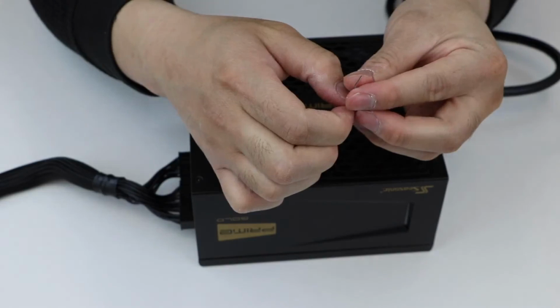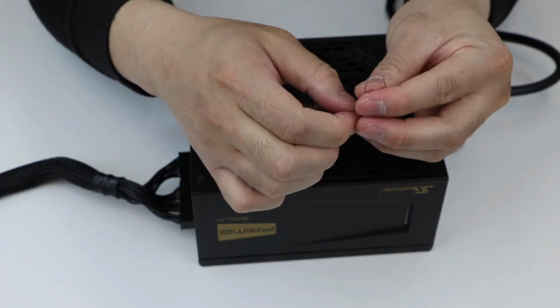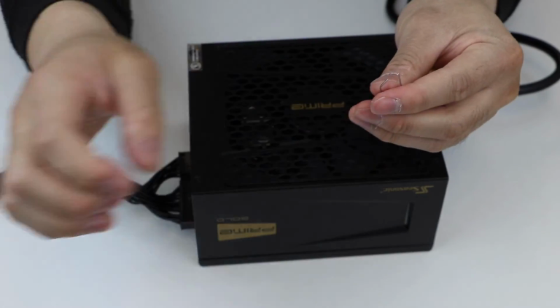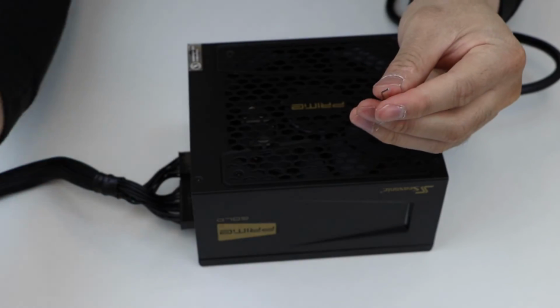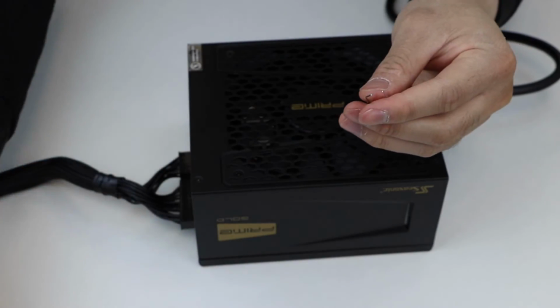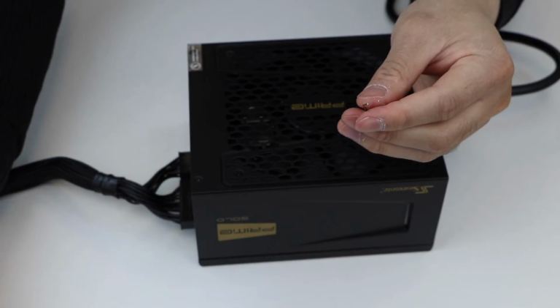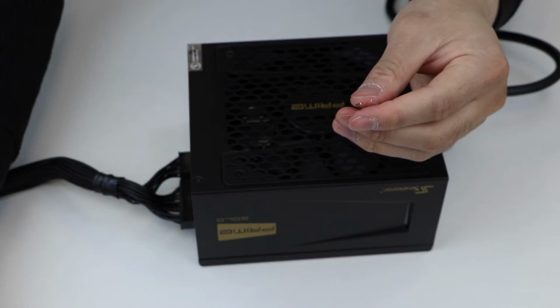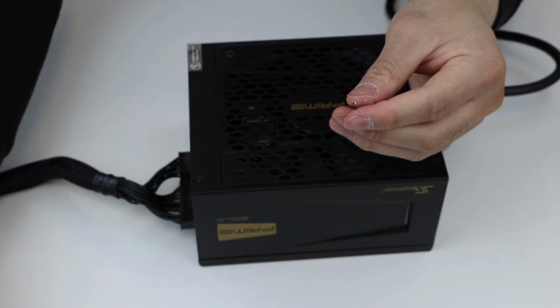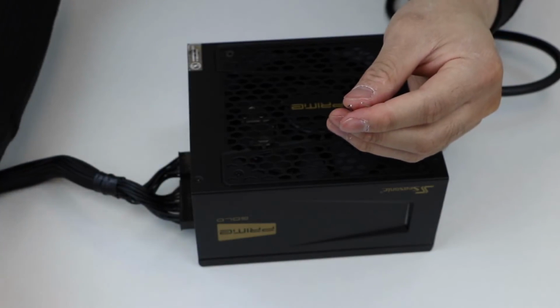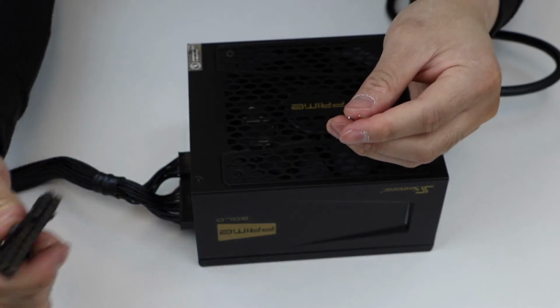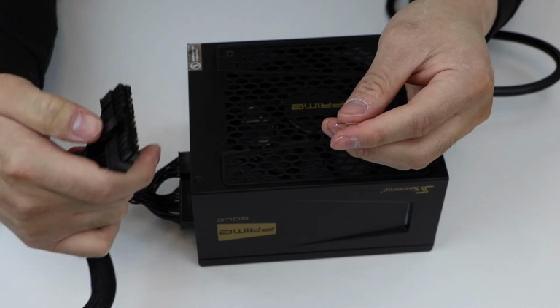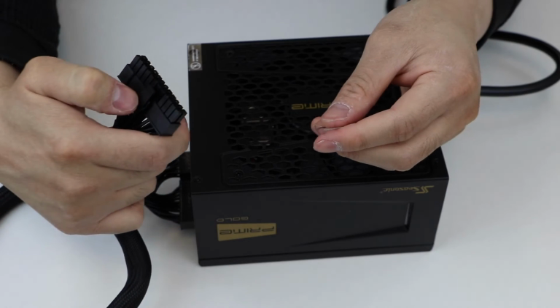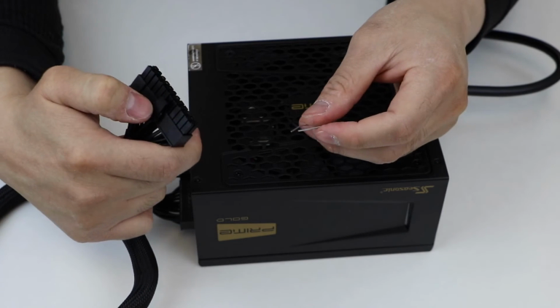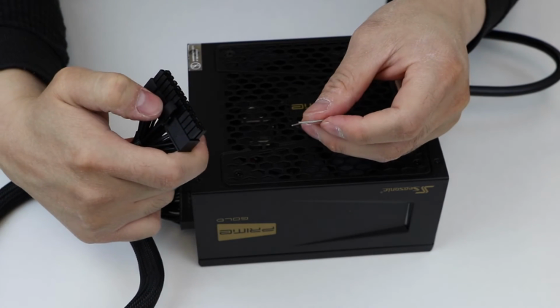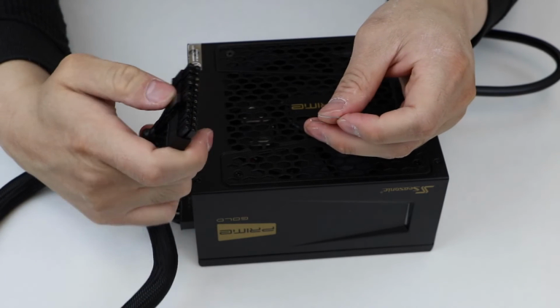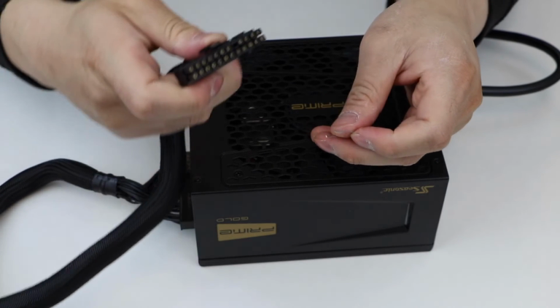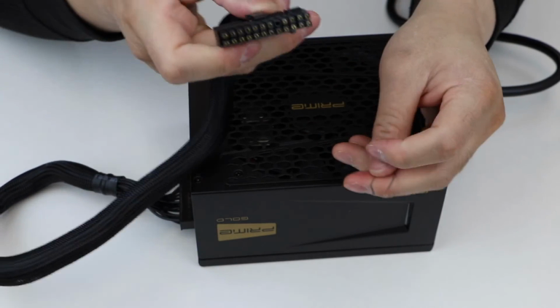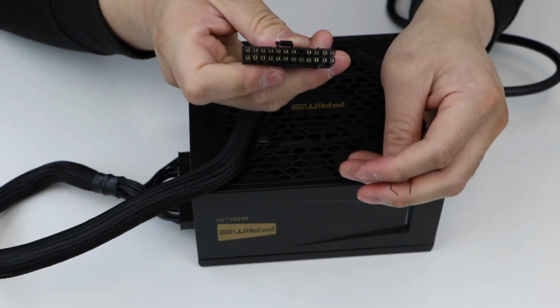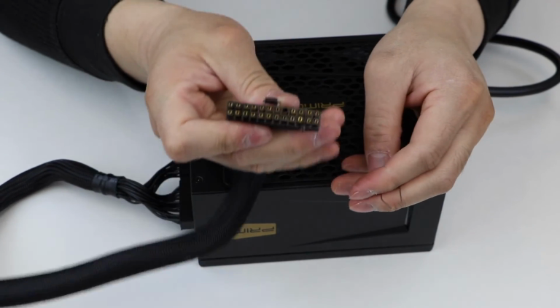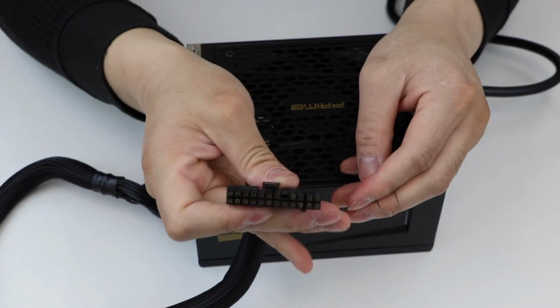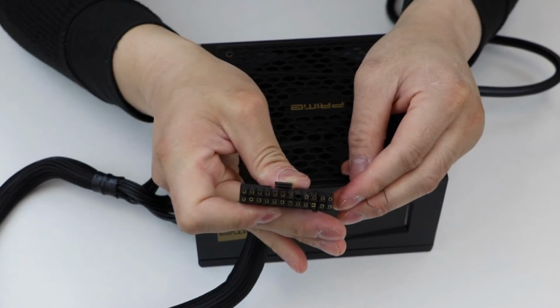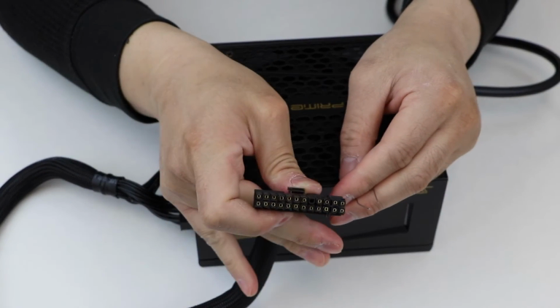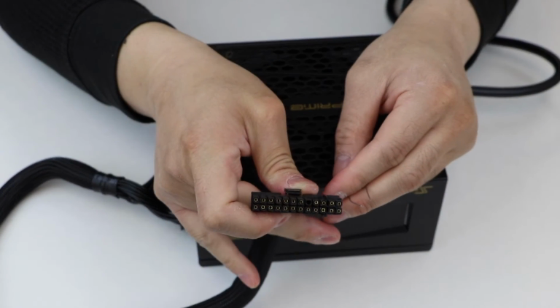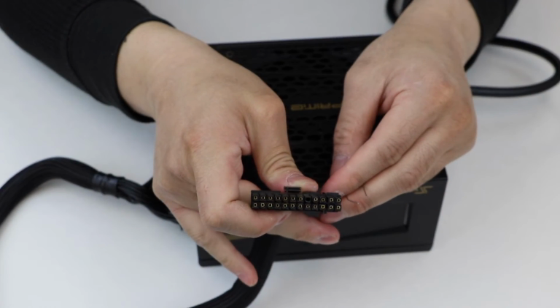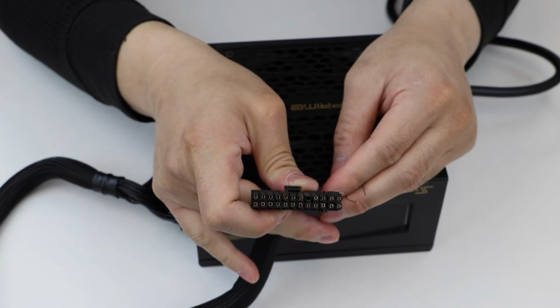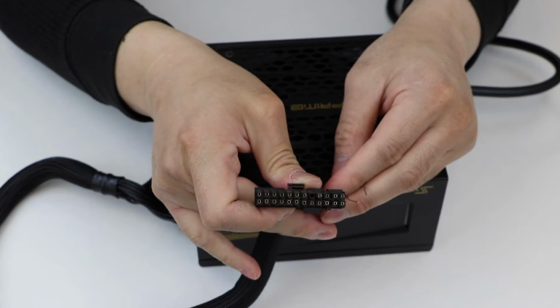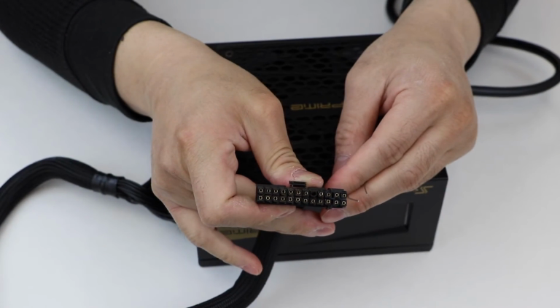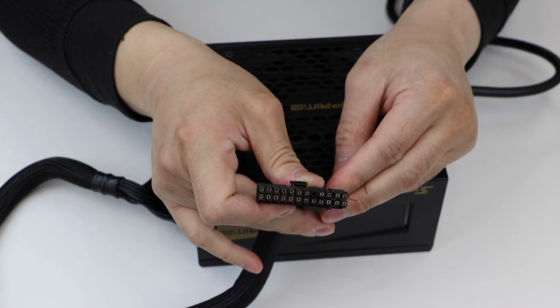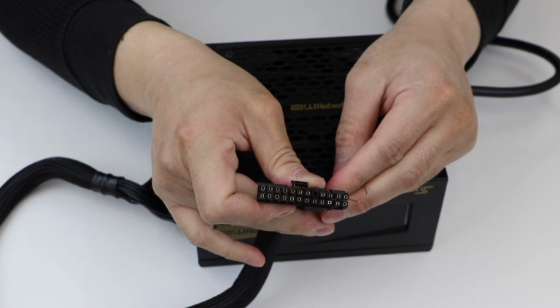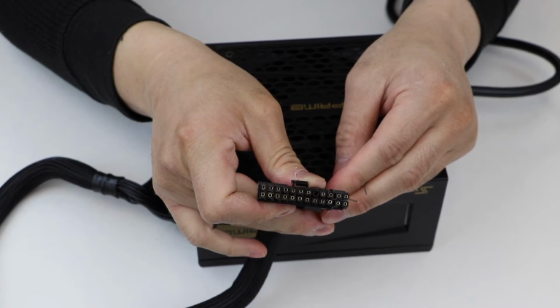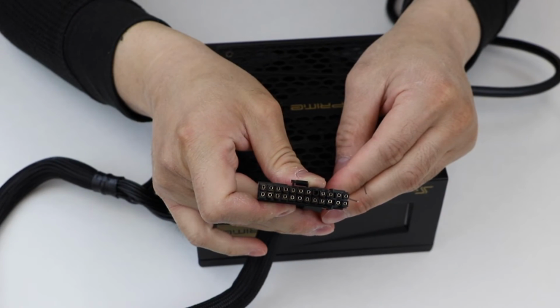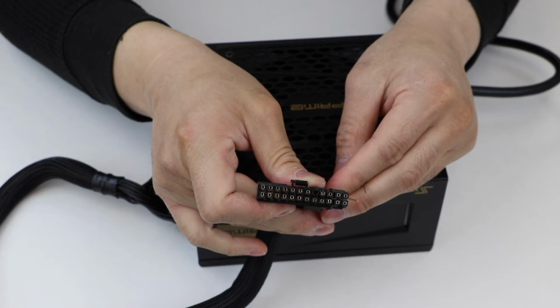In this iteration, we are using the black sleeved ATX cable that came with the PSU.